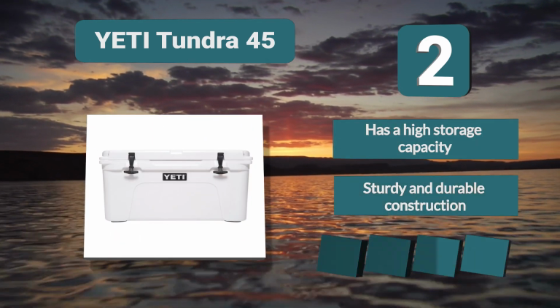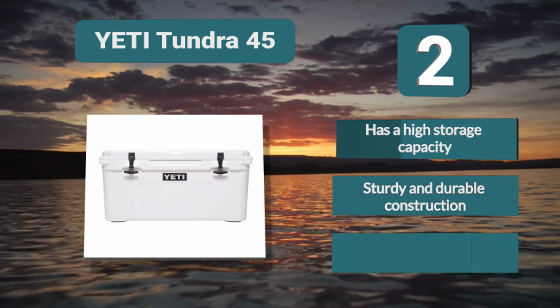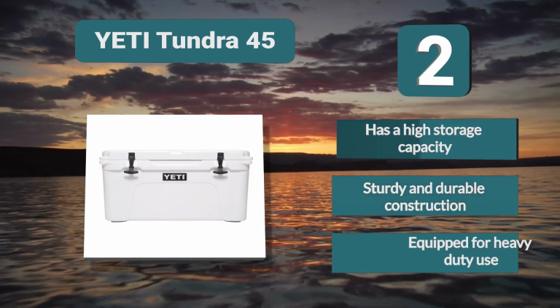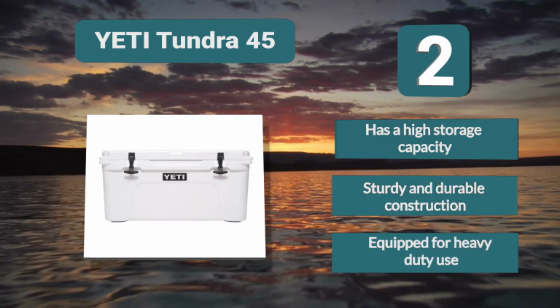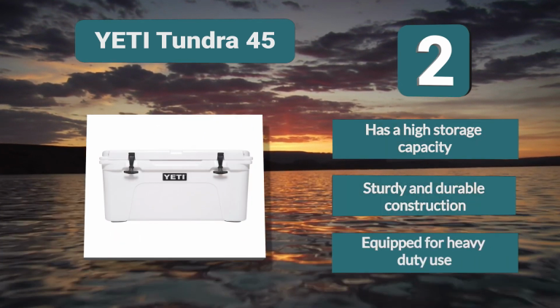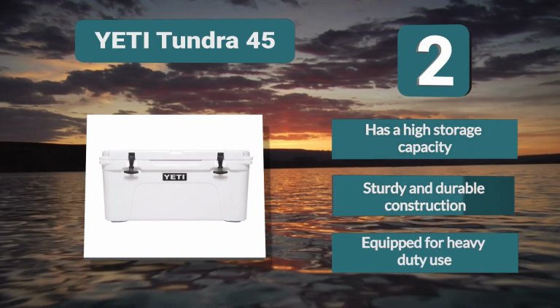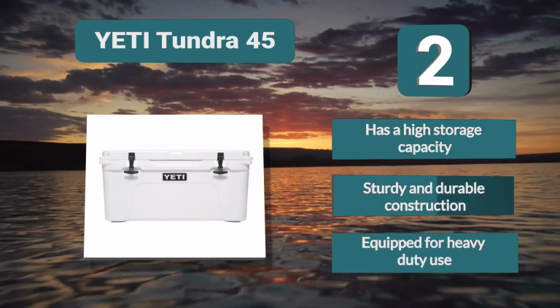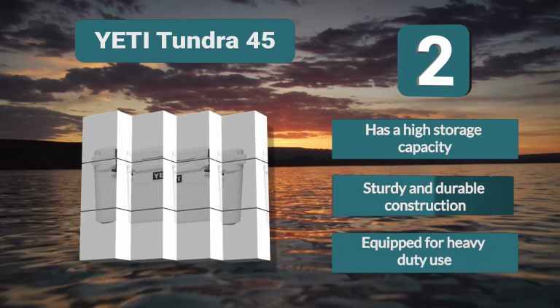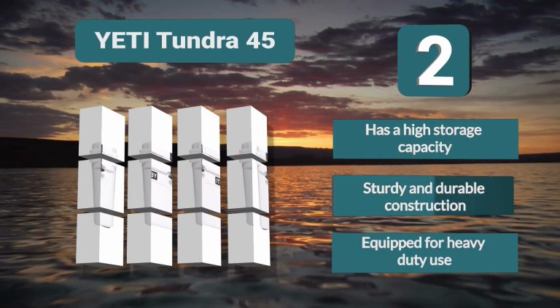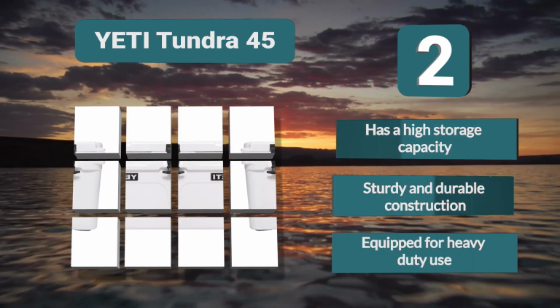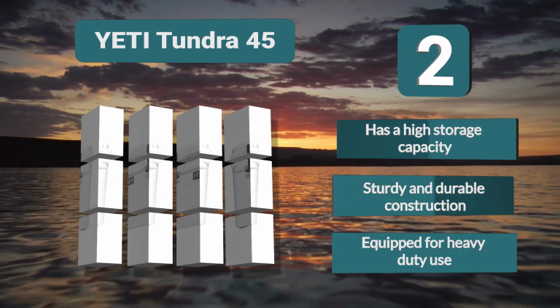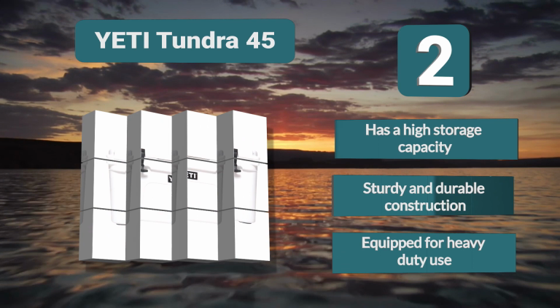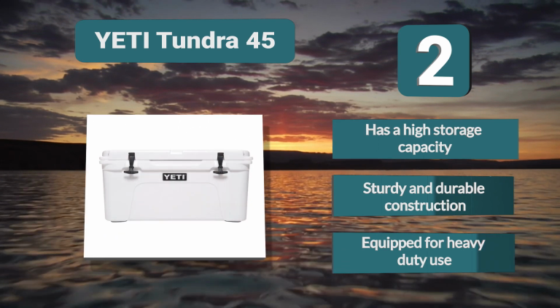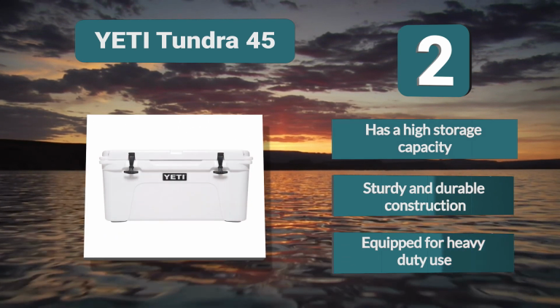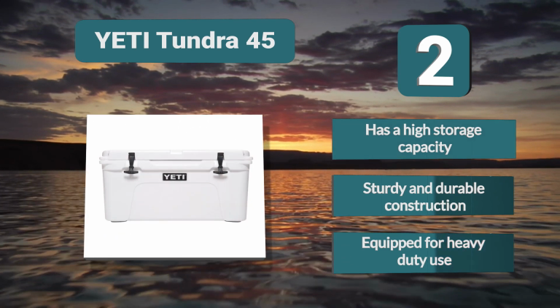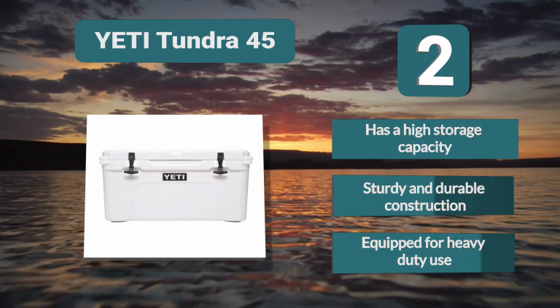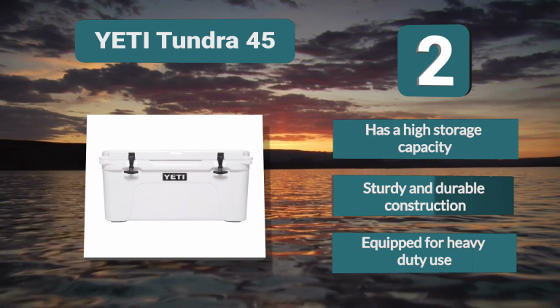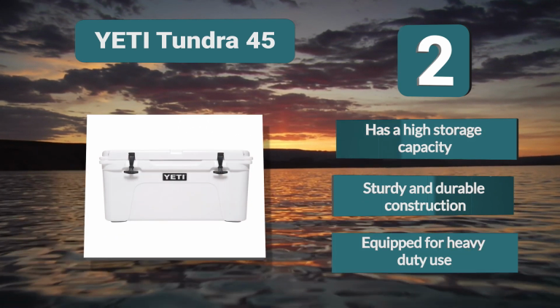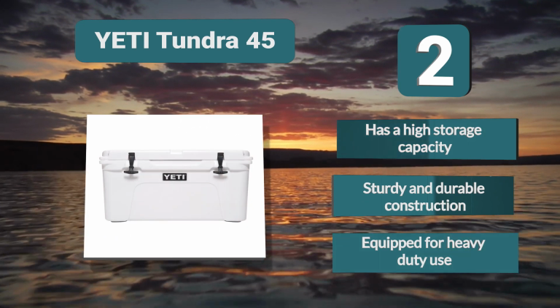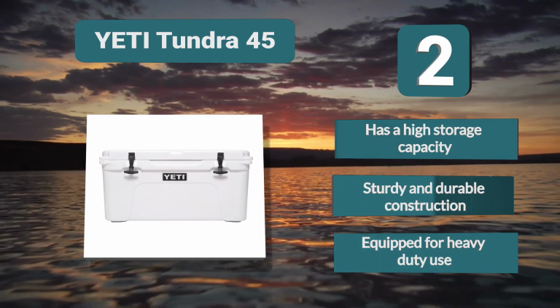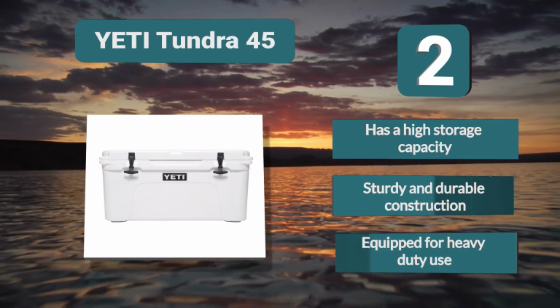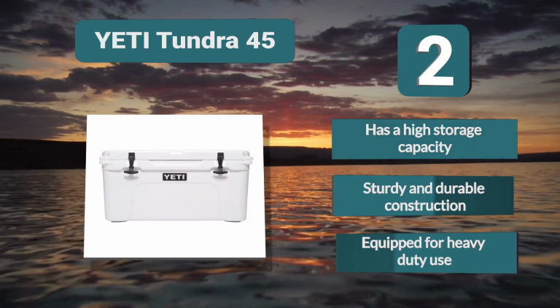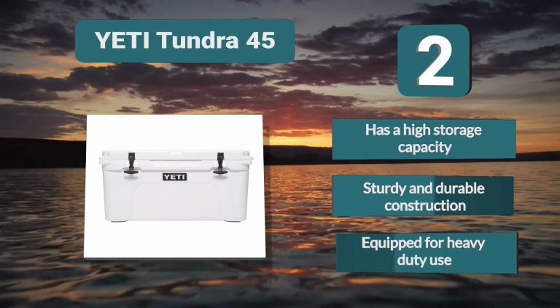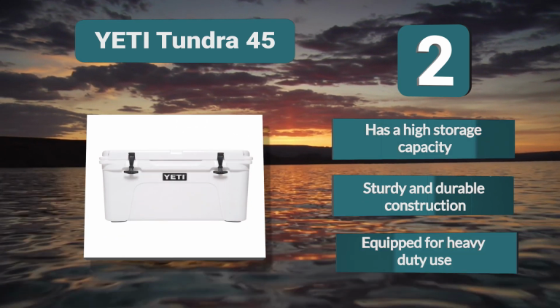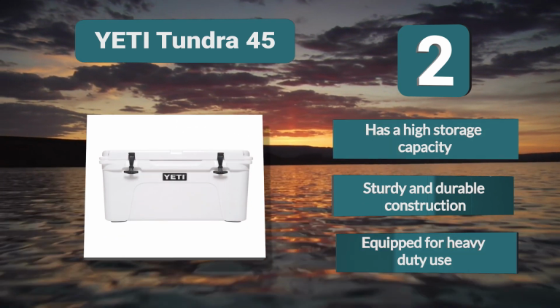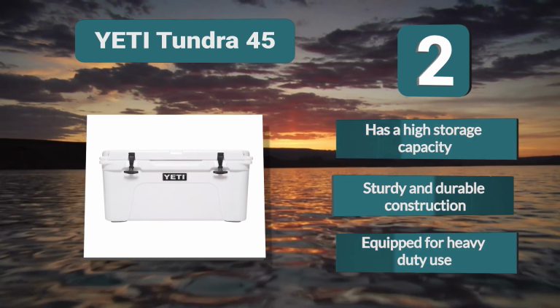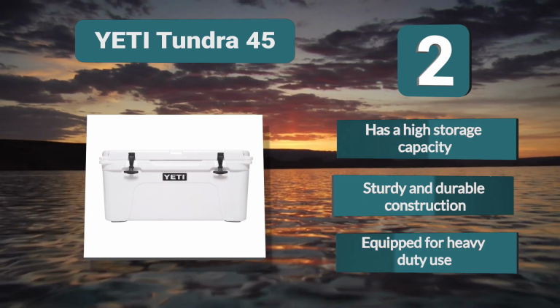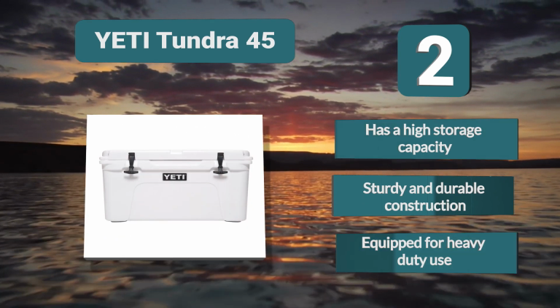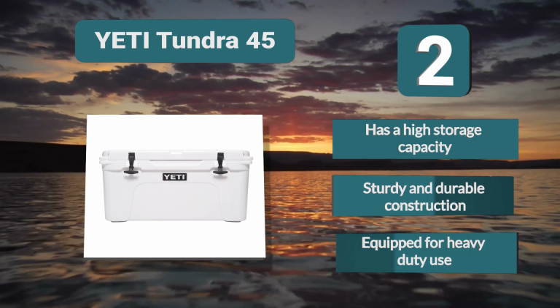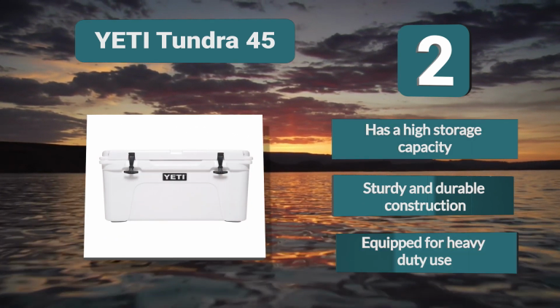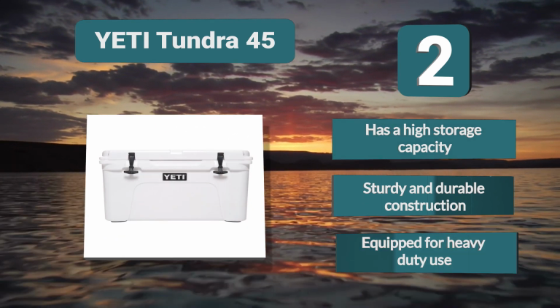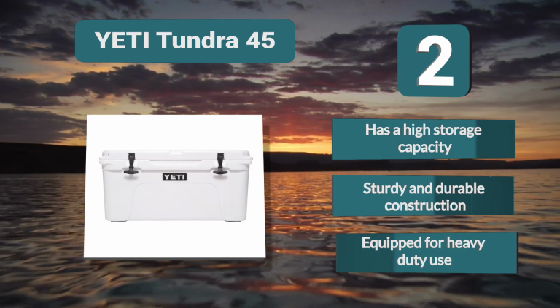Key features: high storage capacity, sturdy and durable construction, and equipped for heavy-duty use.